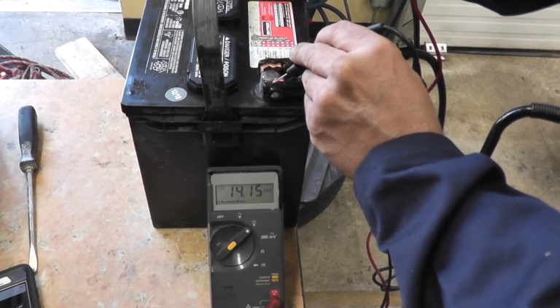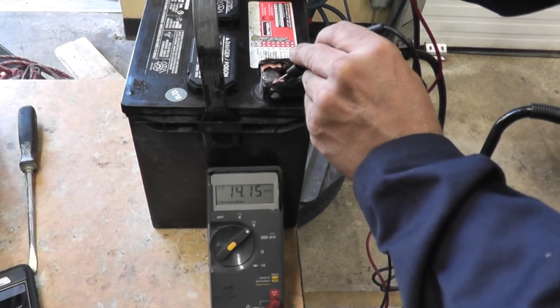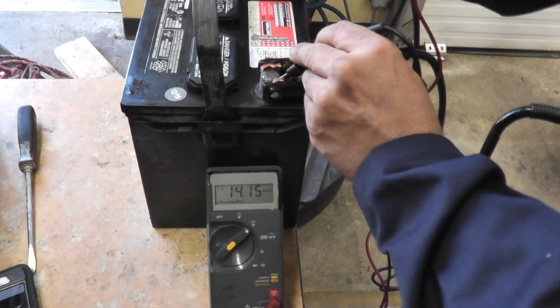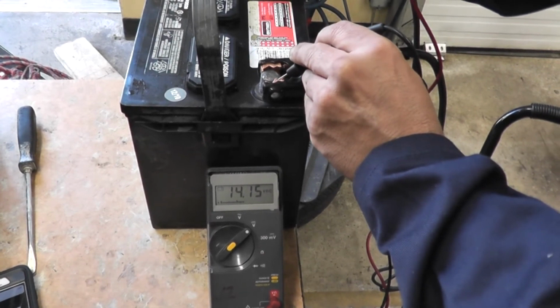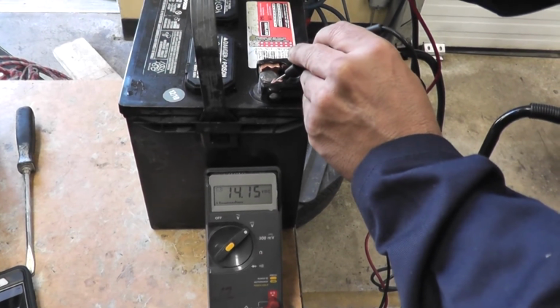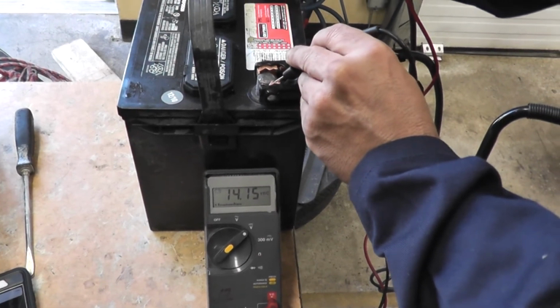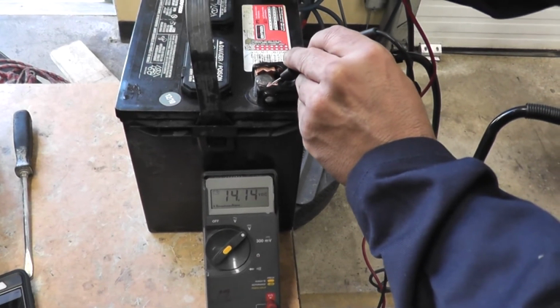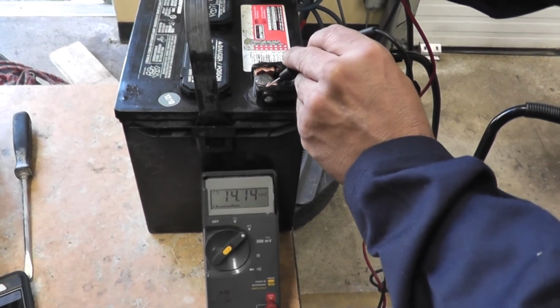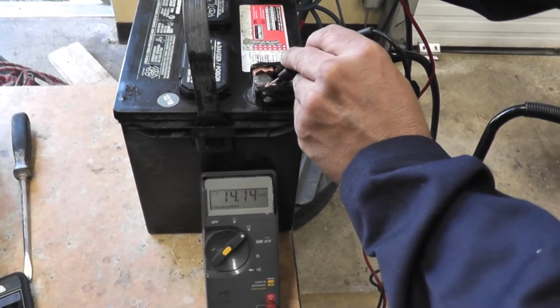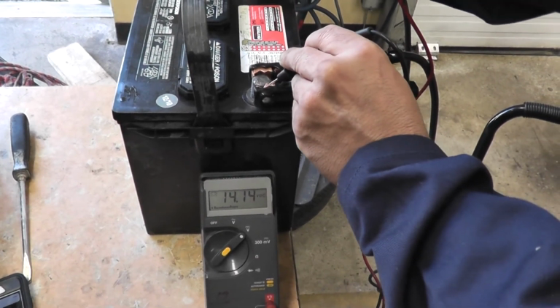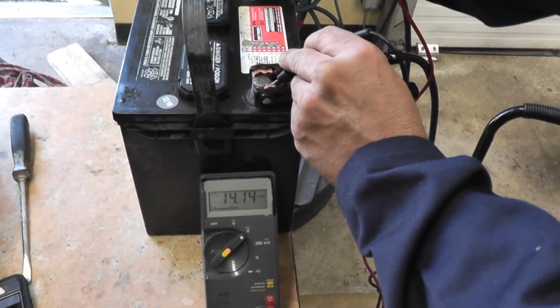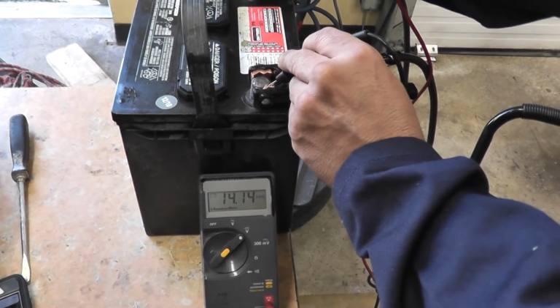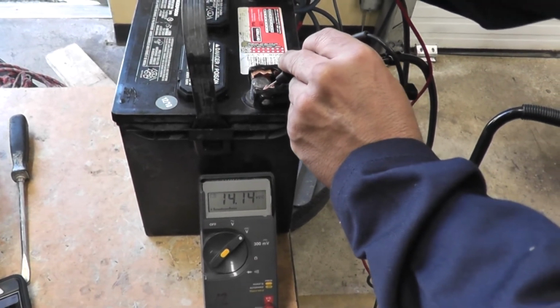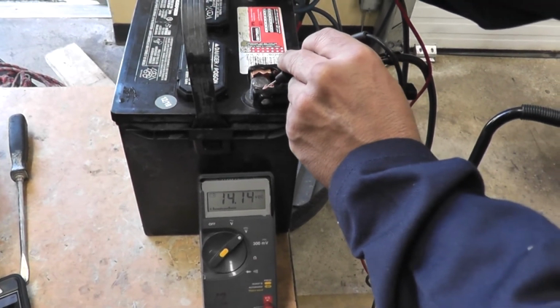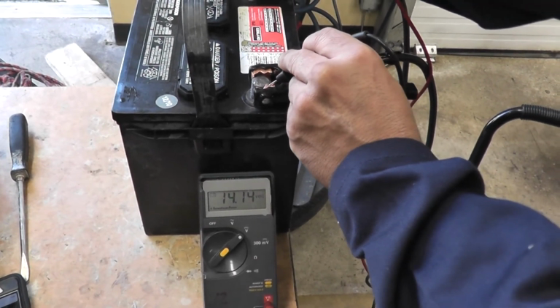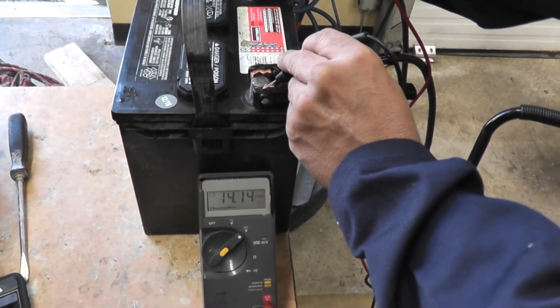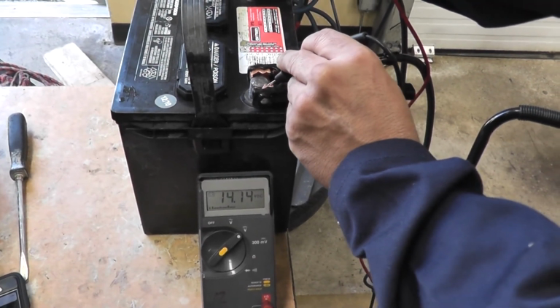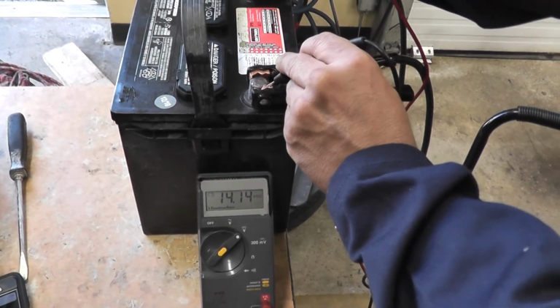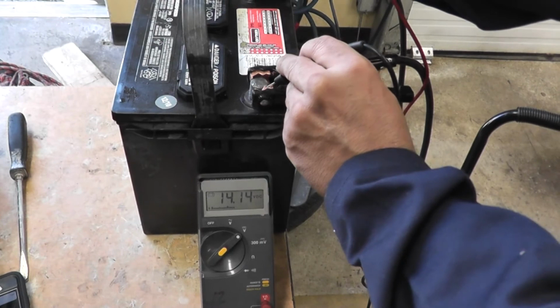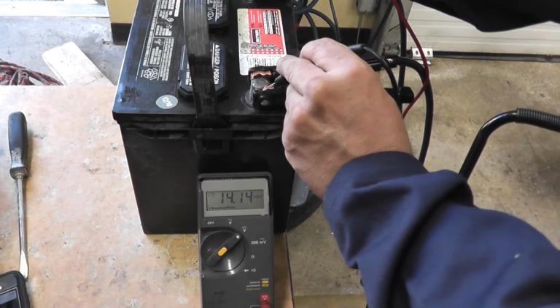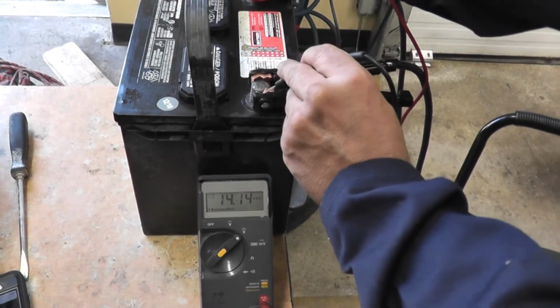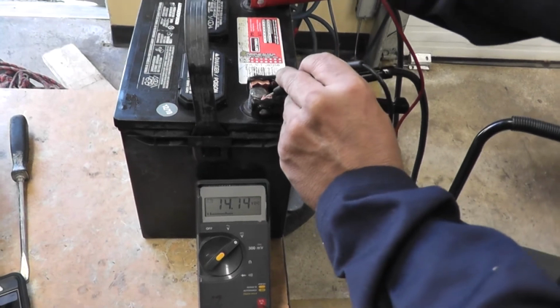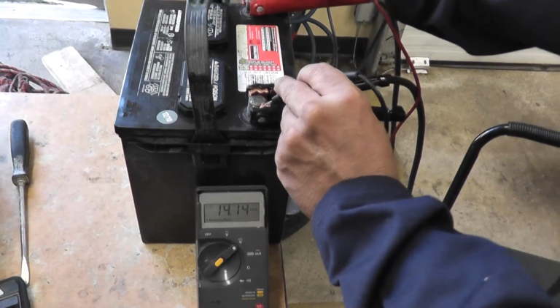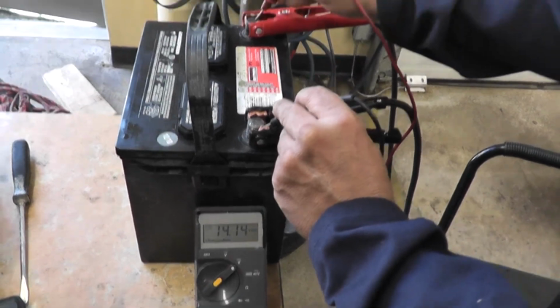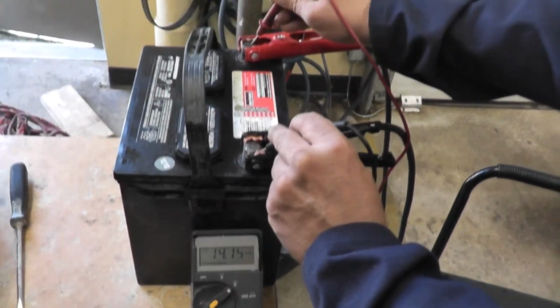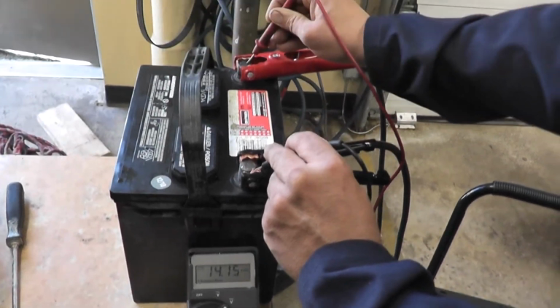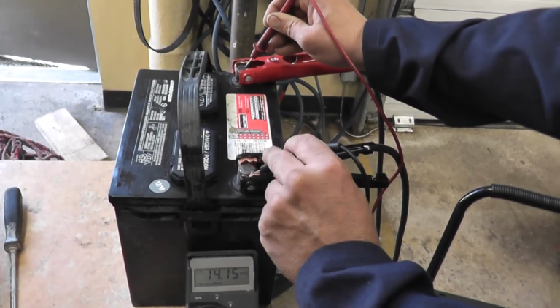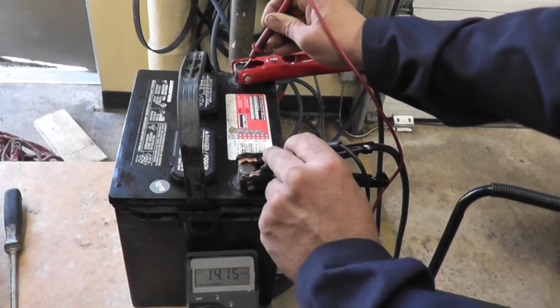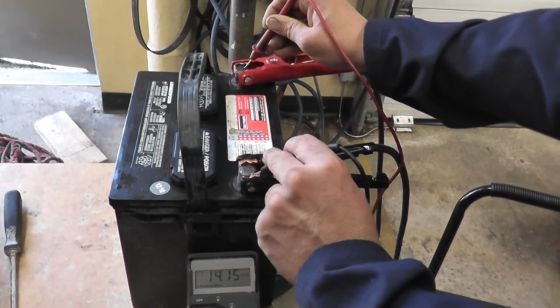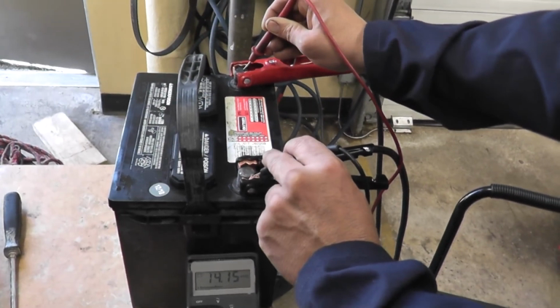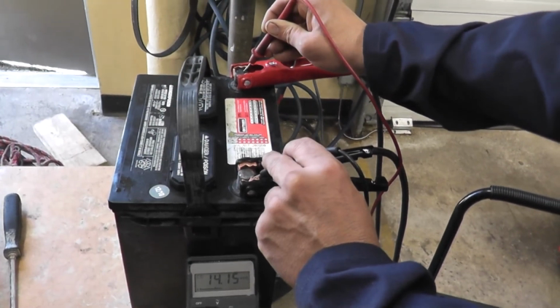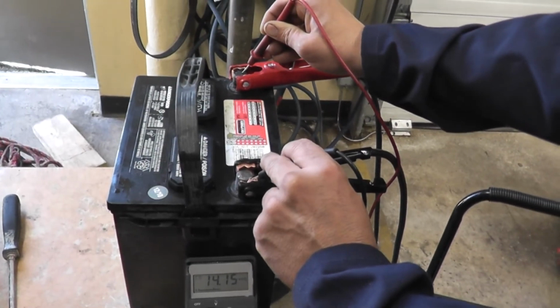It's not going over 15 and a half volts, which means we can still charge the battery and revive it.